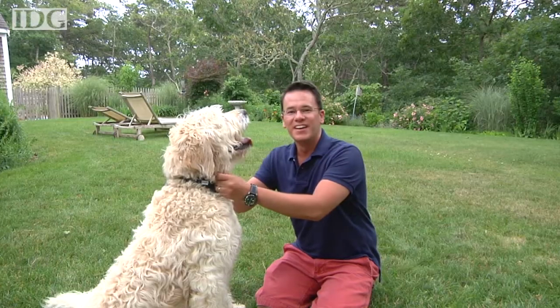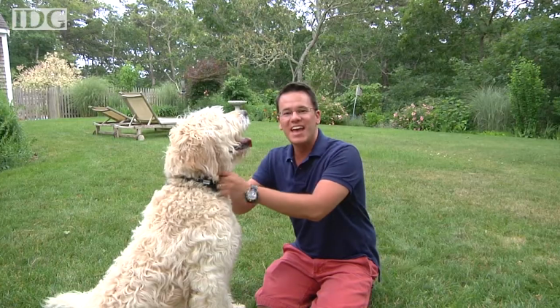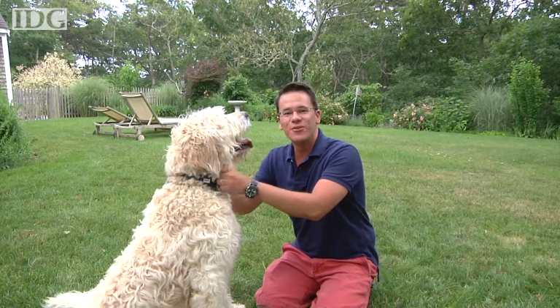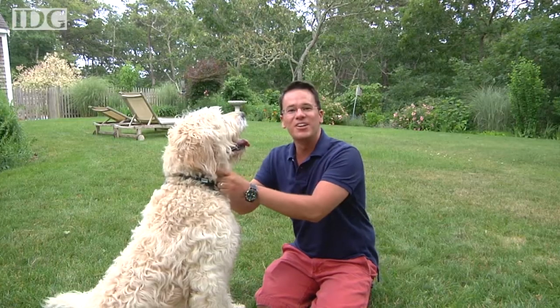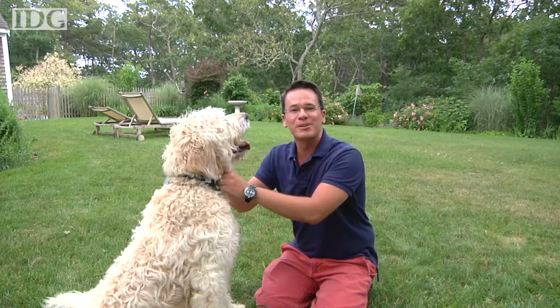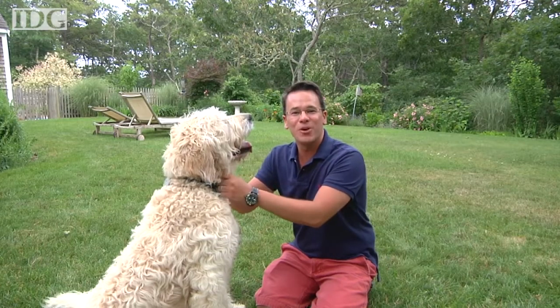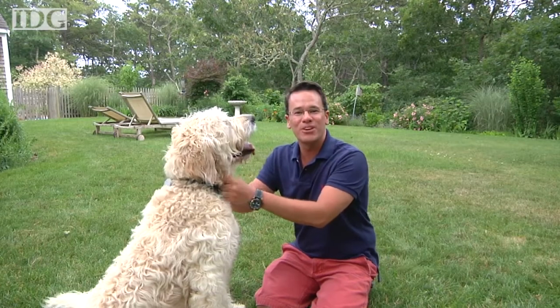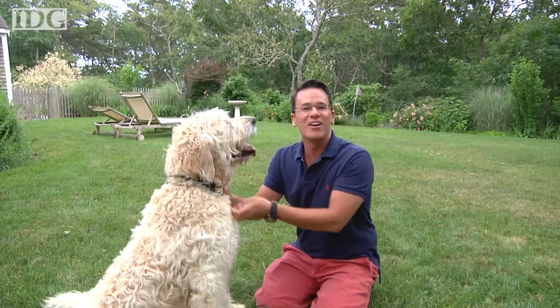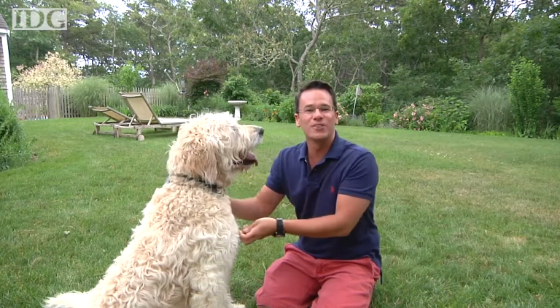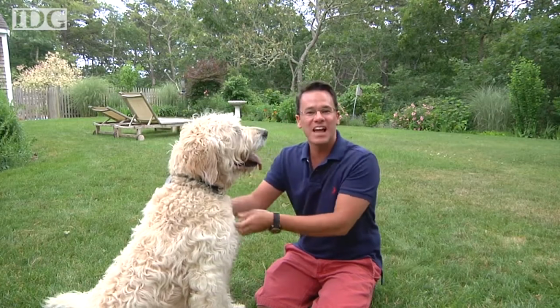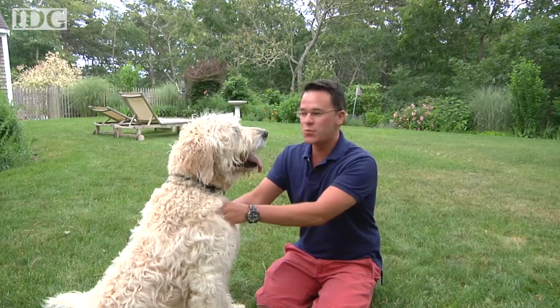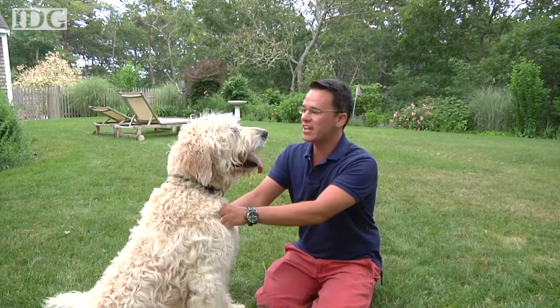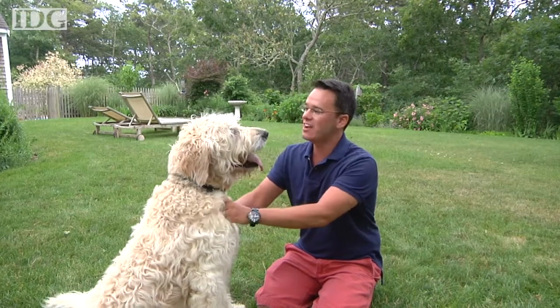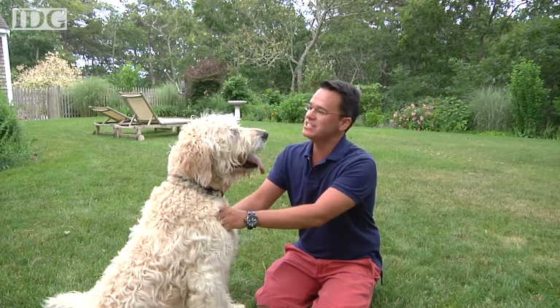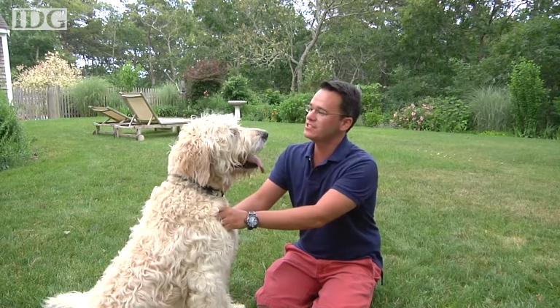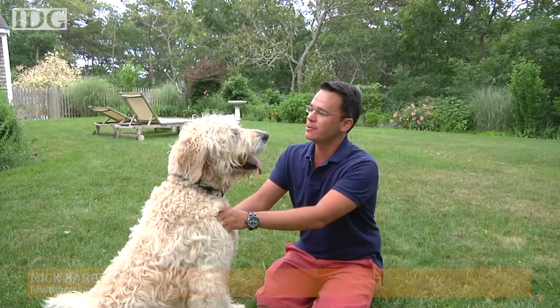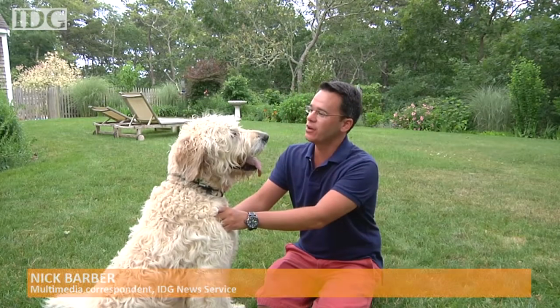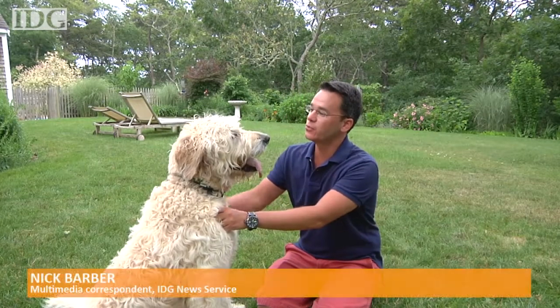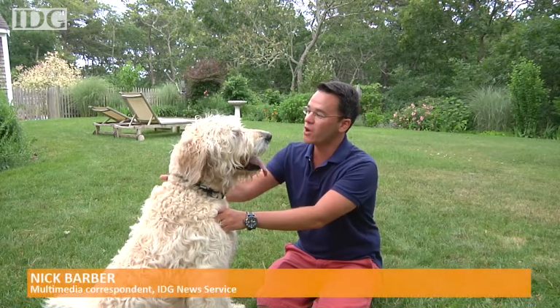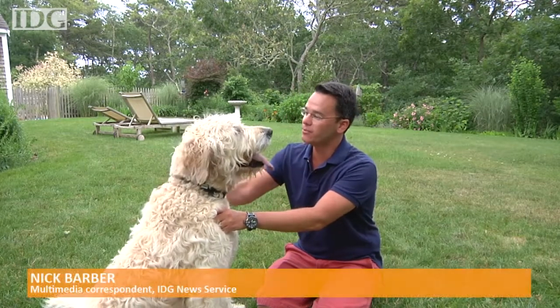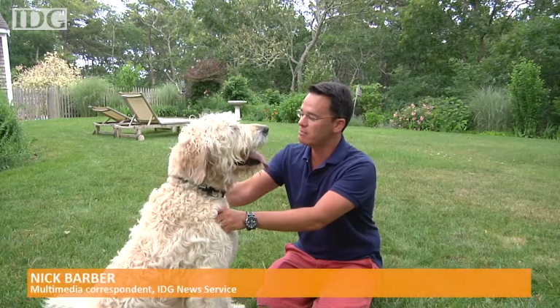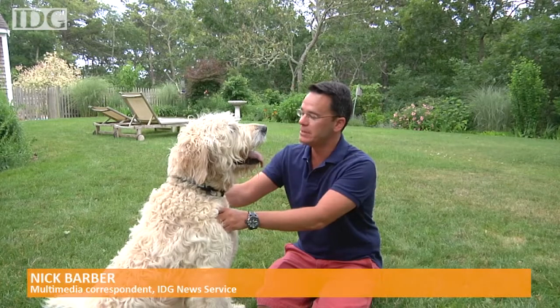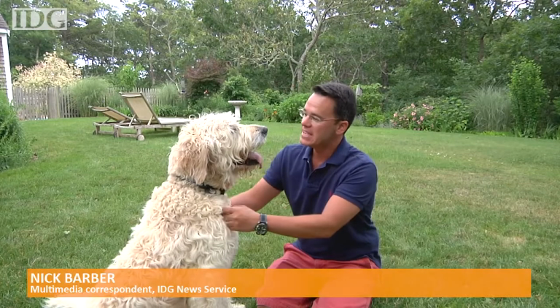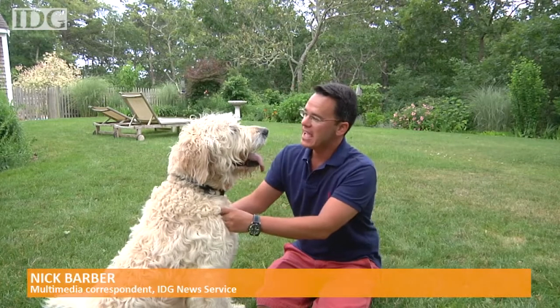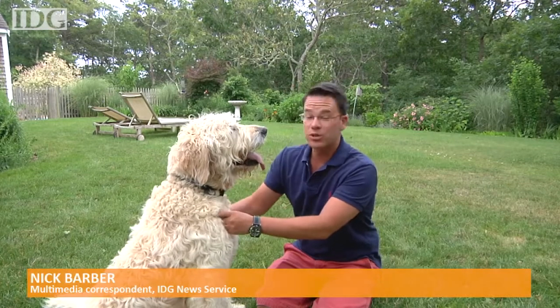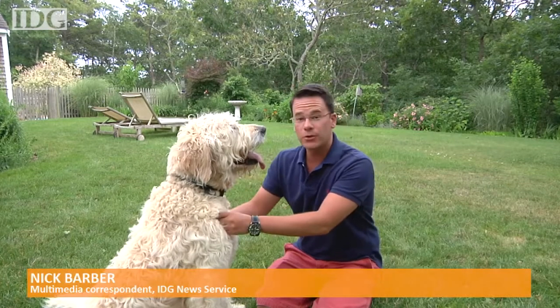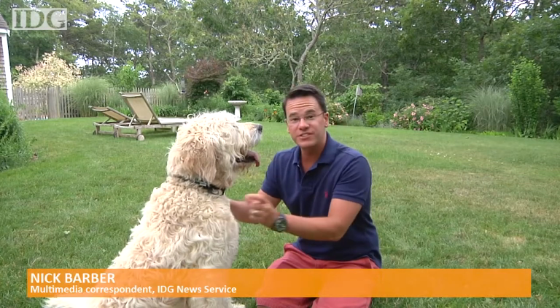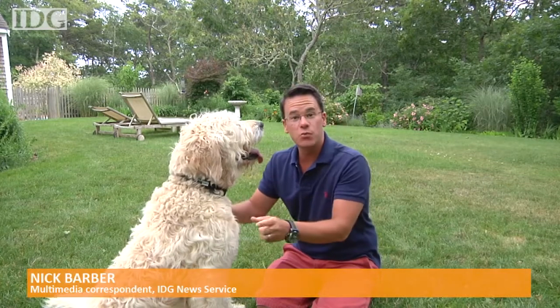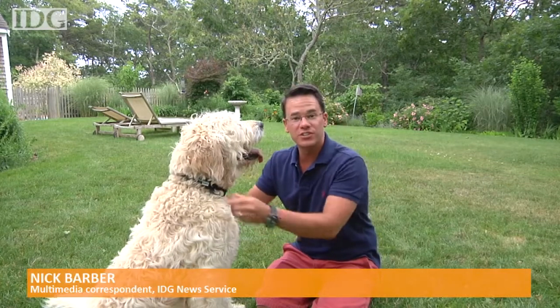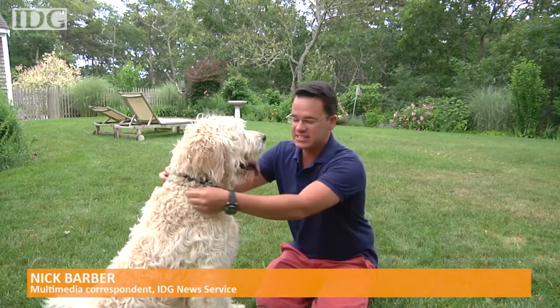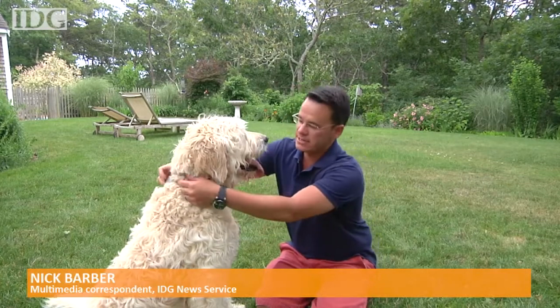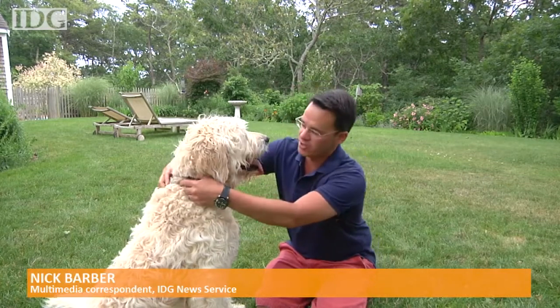Hey everyone, Nick Barber here. For the last week I've been testing out a product with Ryder, my buddy, and what it's called is the Whistle Activity Monitor.